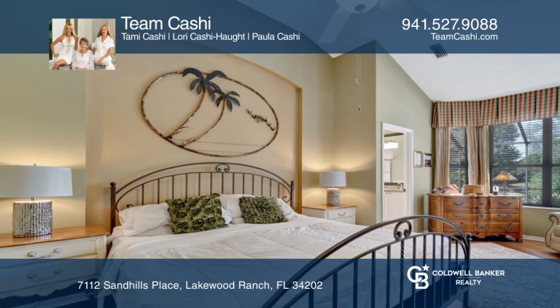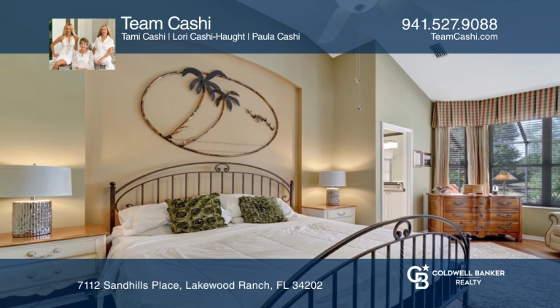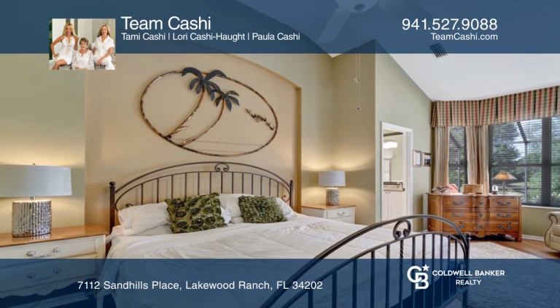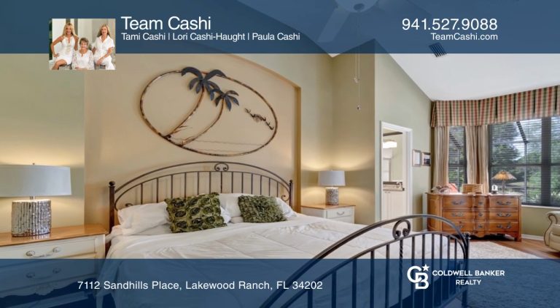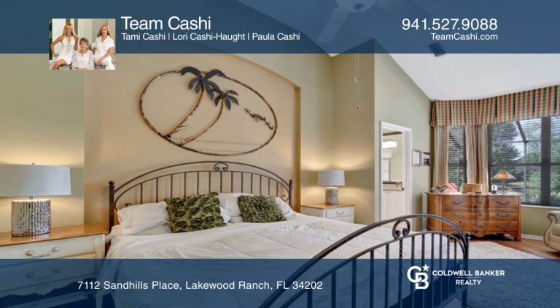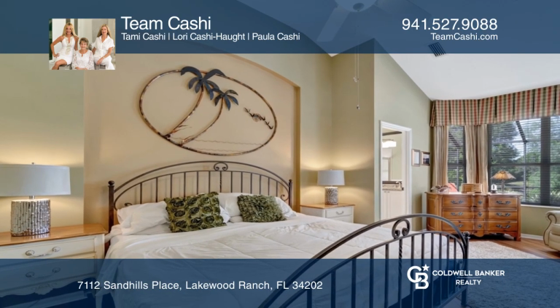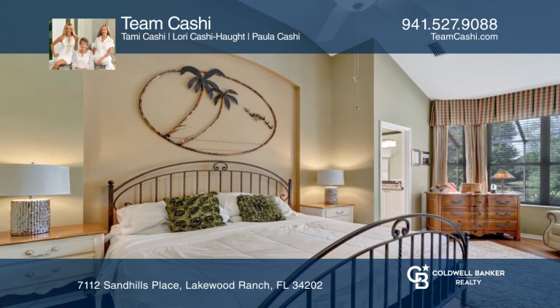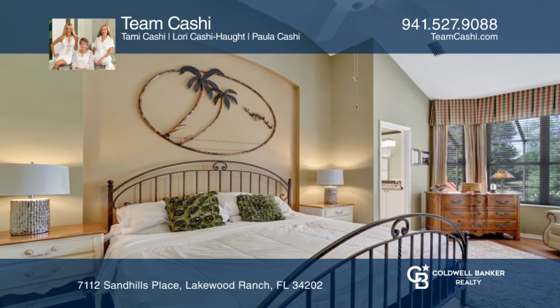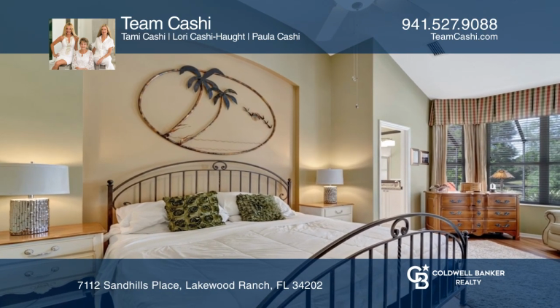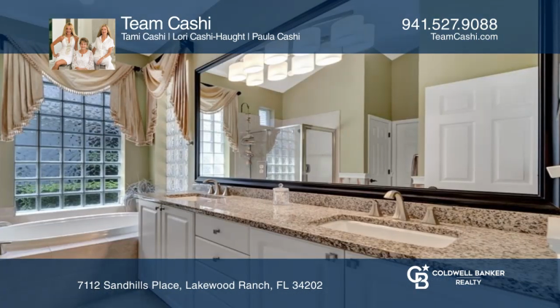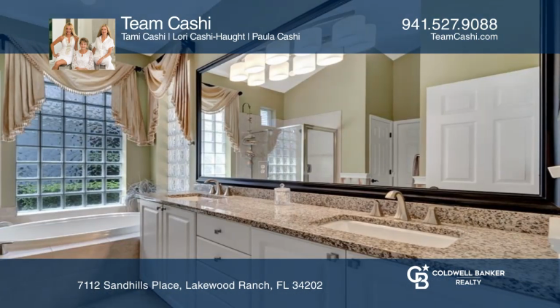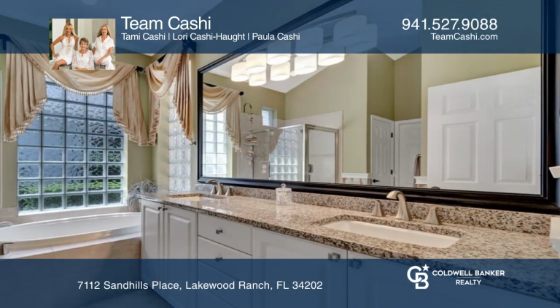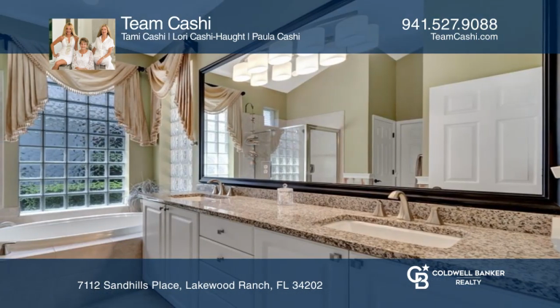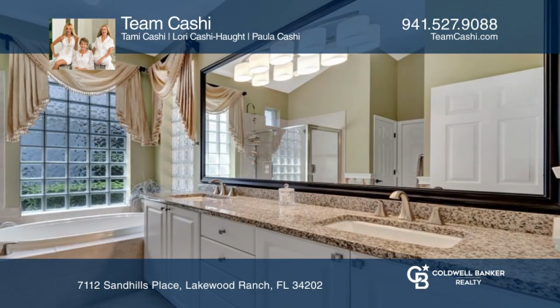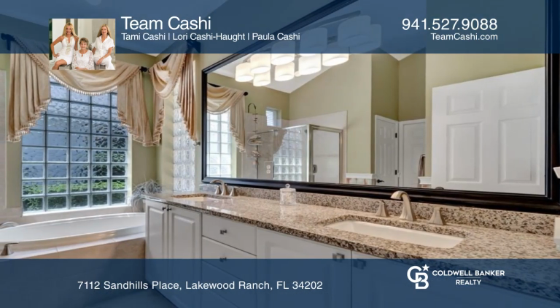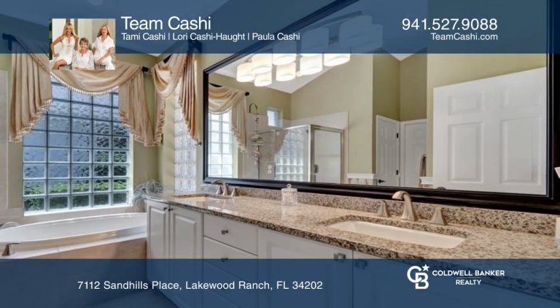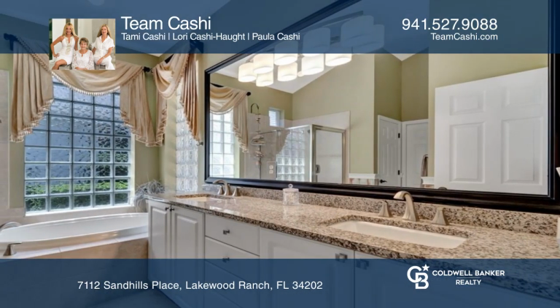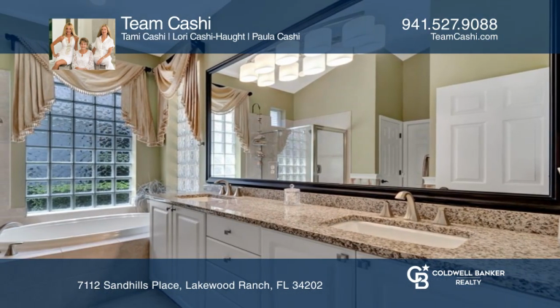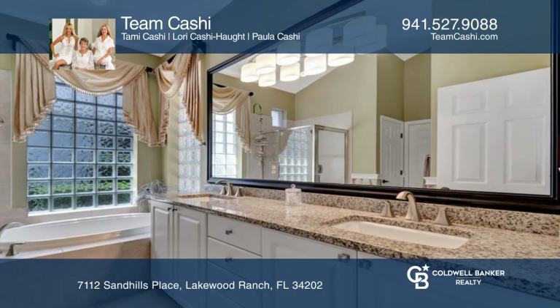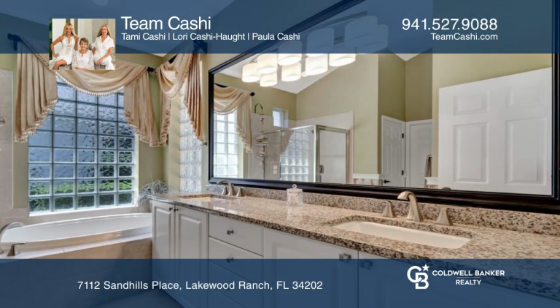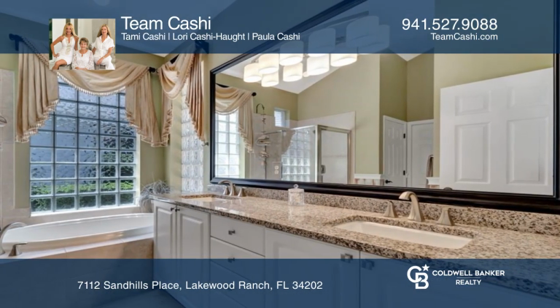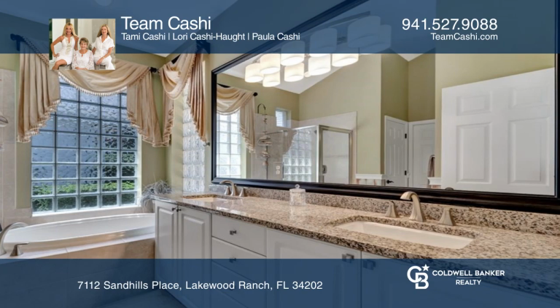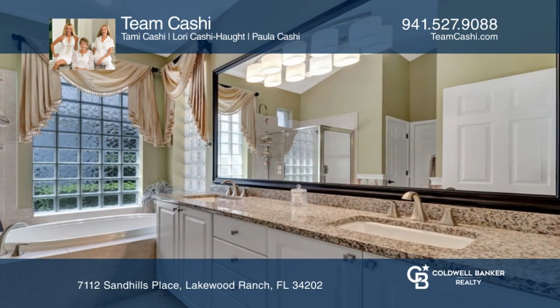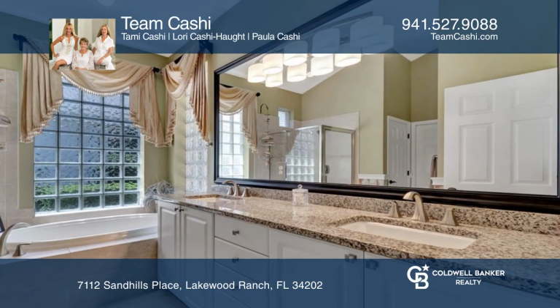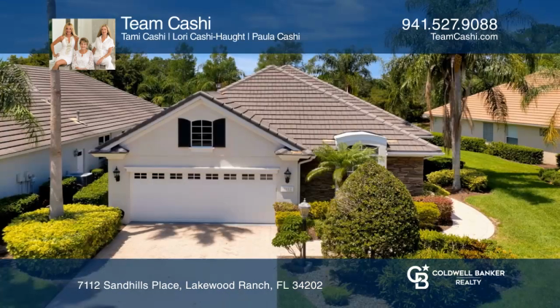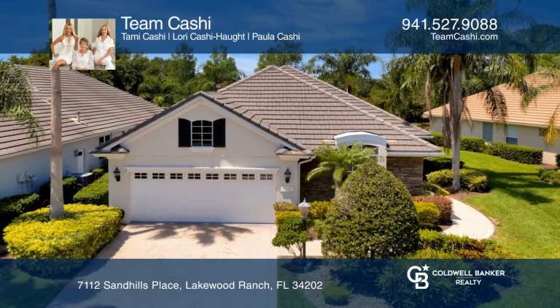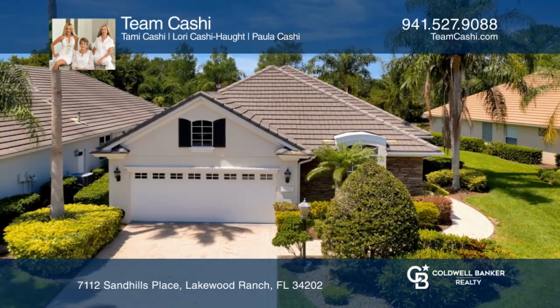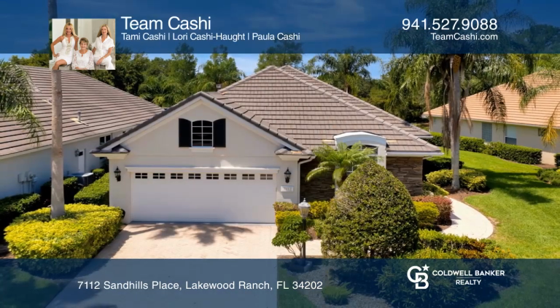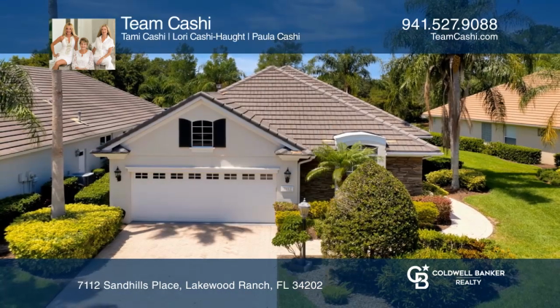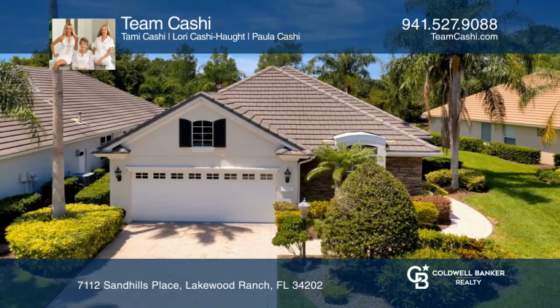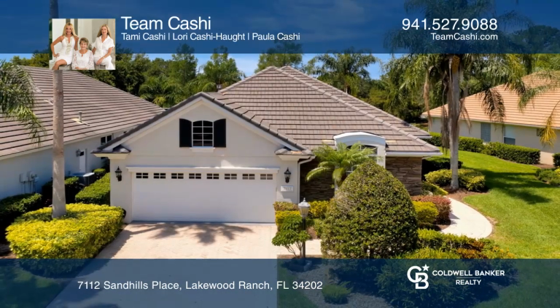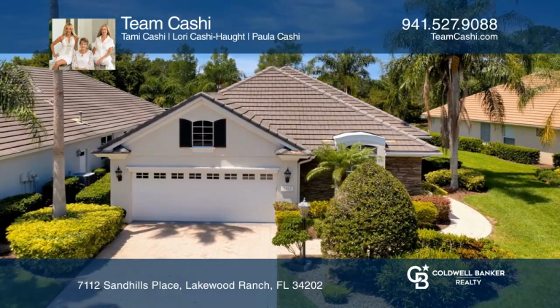The primary suite boasts high ceilings, a seating area, a large ensuite, and more. Come see all this home has to offer with Team Cashi.